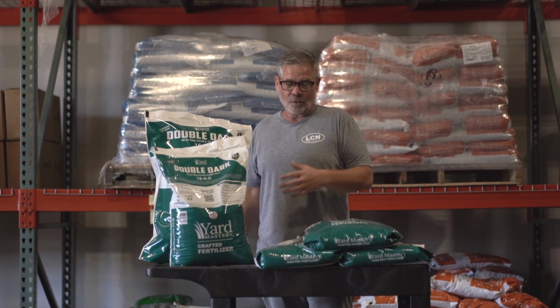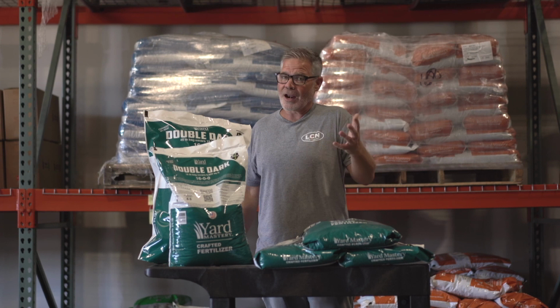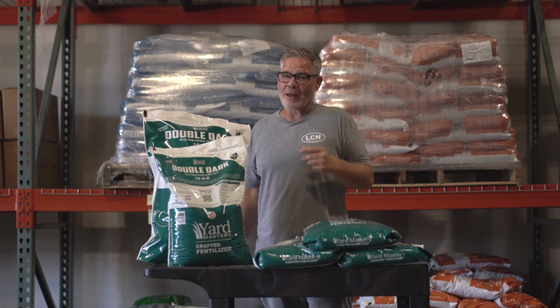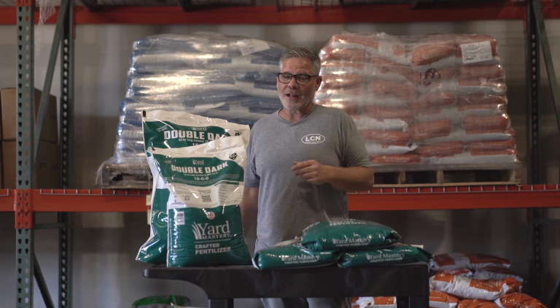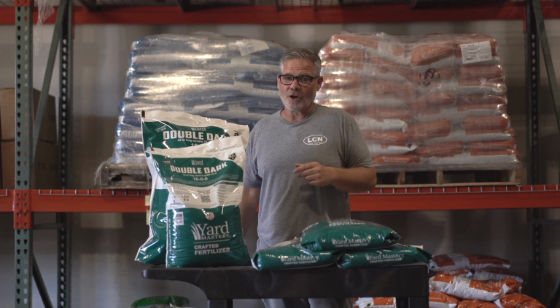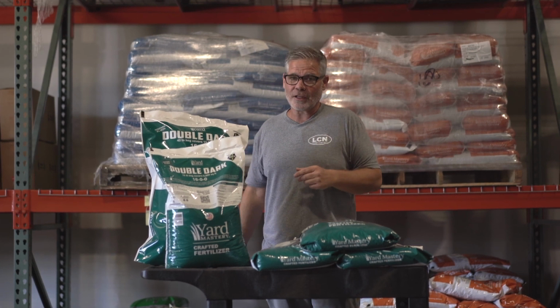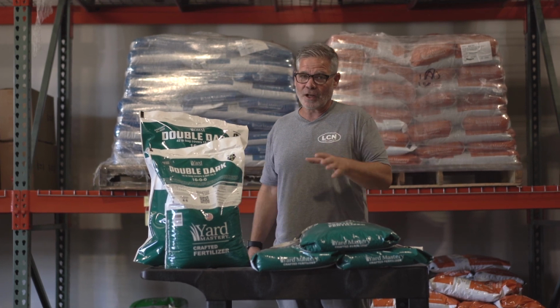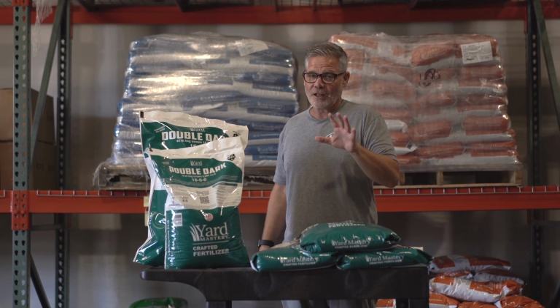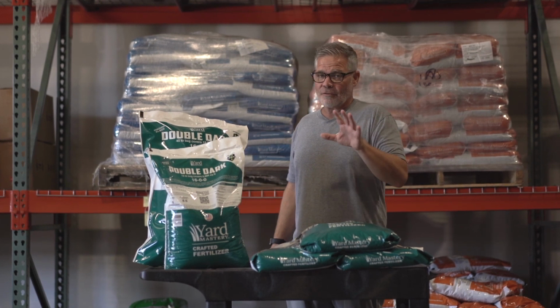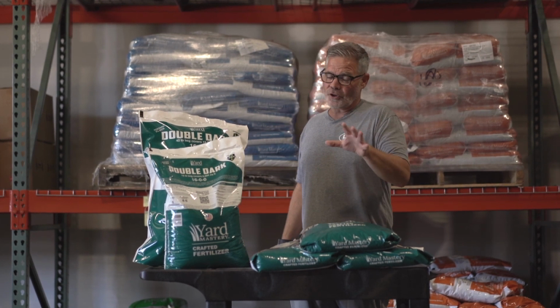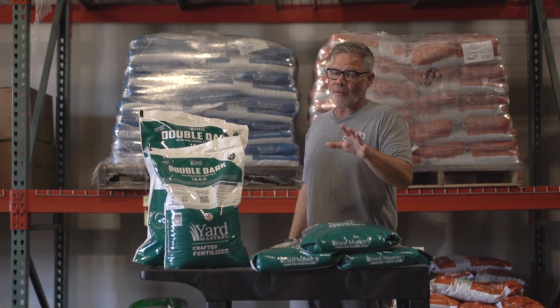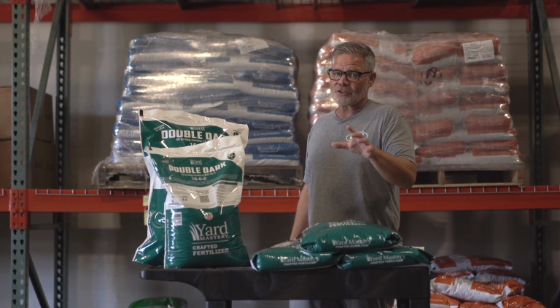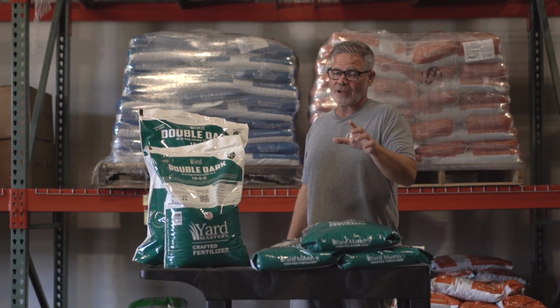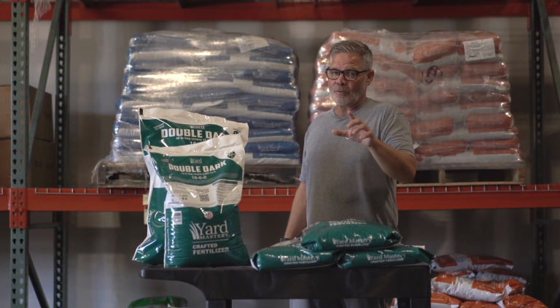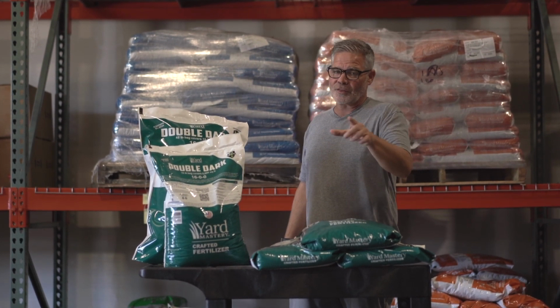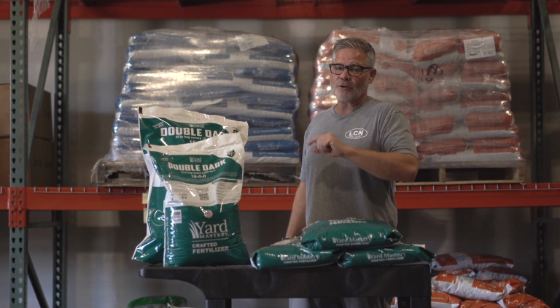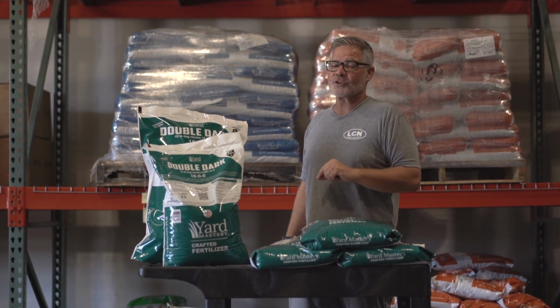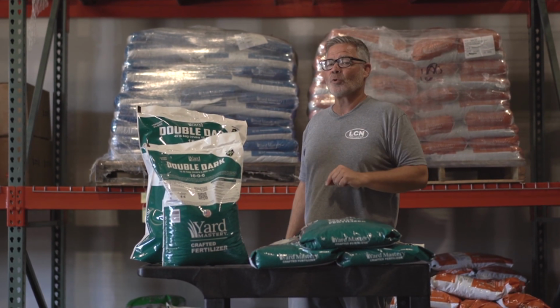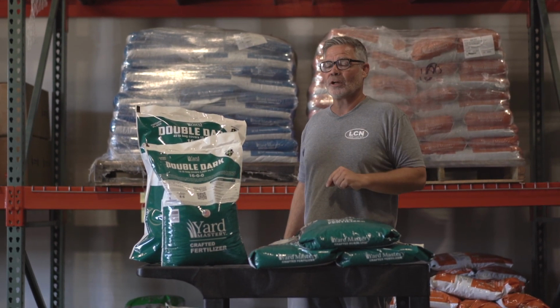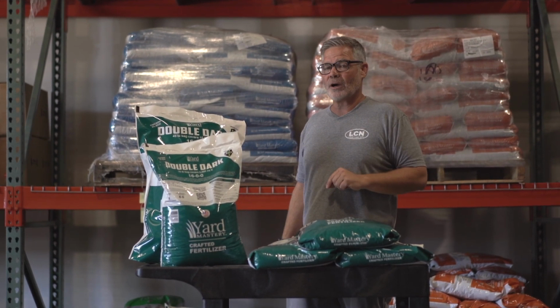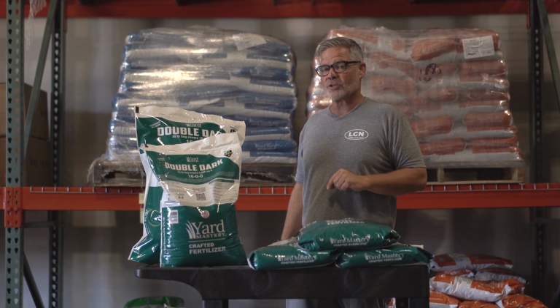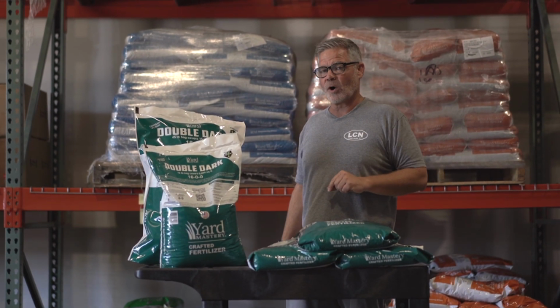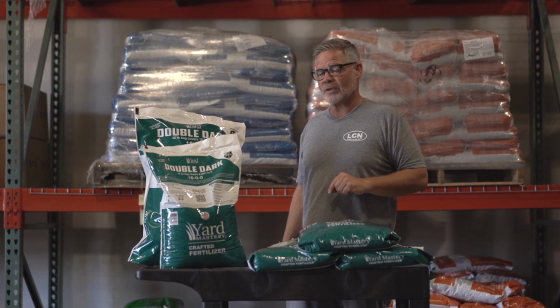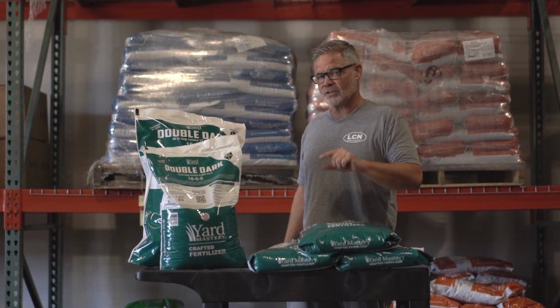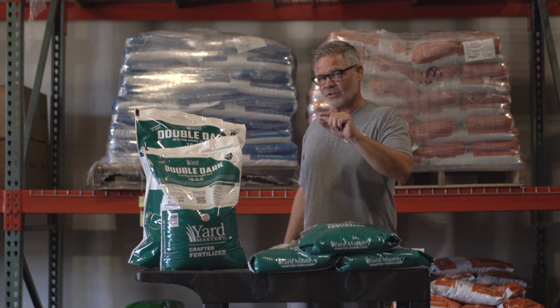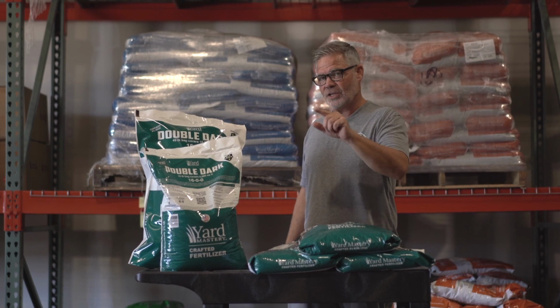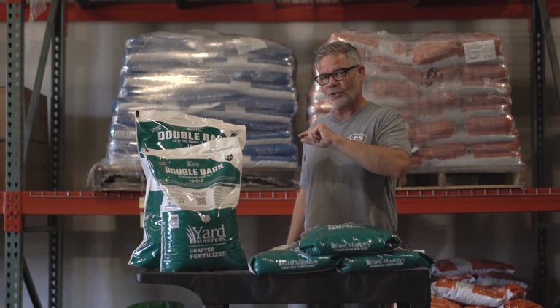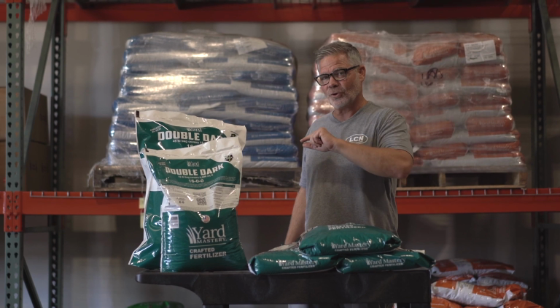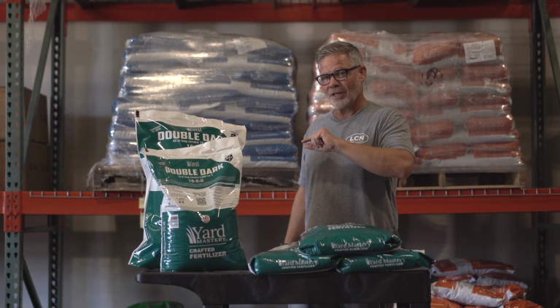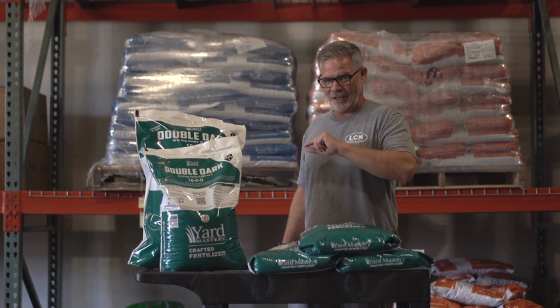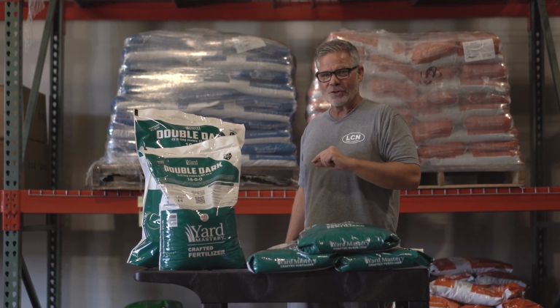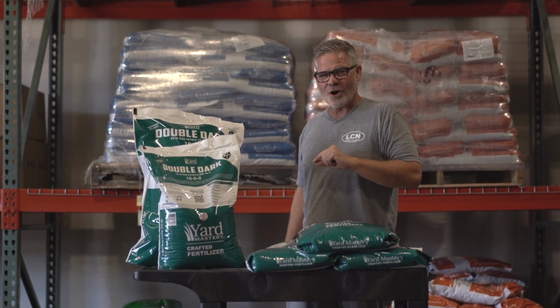With that, I'm Alan Hayne, the Lawn Care Nut for Yard Mastery. I want to thank you for supporting an American small business, and I'll see you in the lawn.